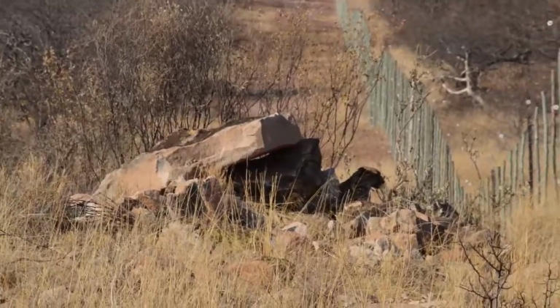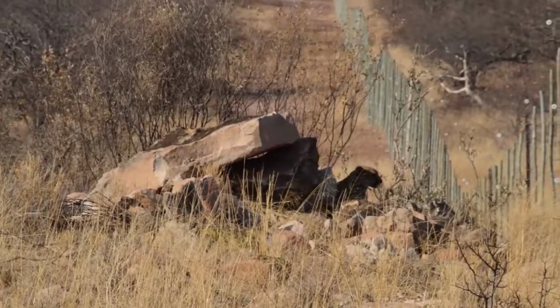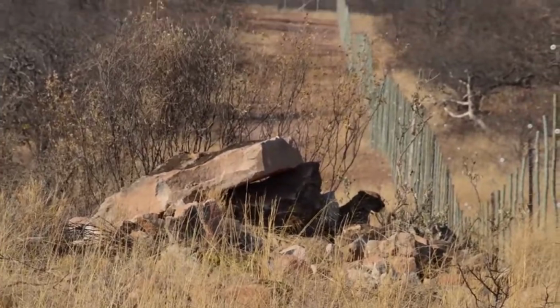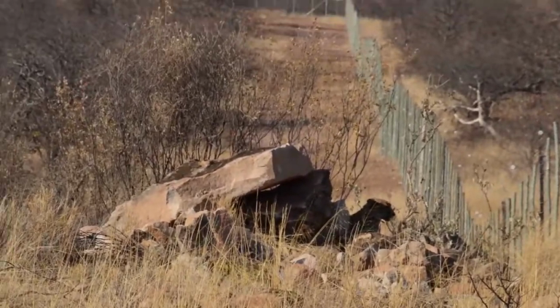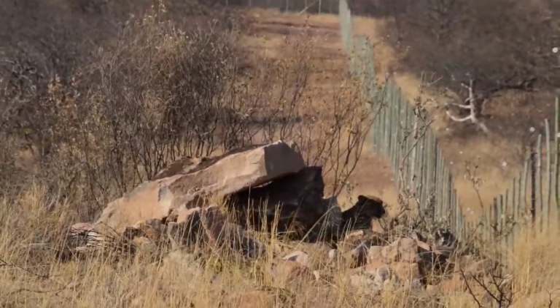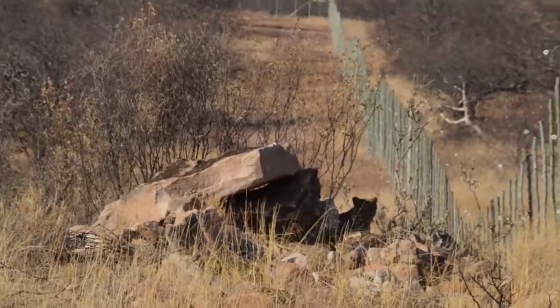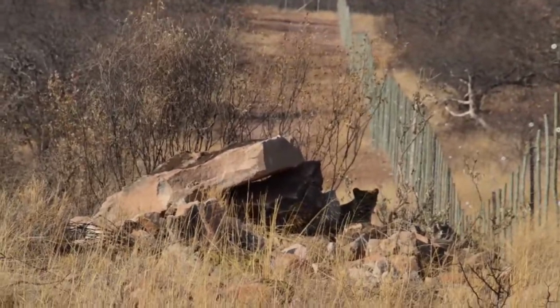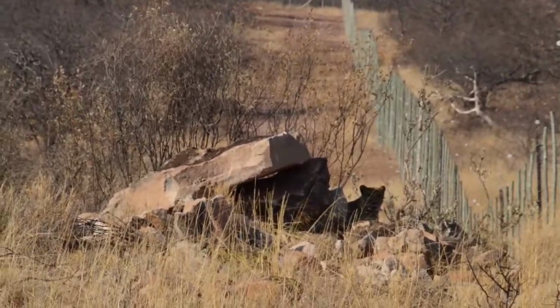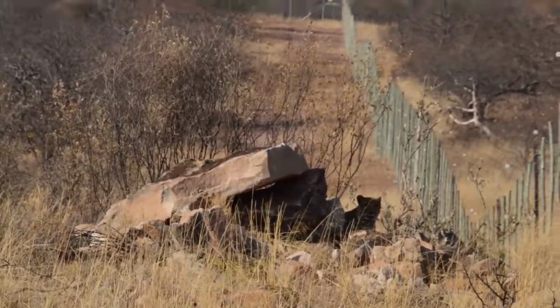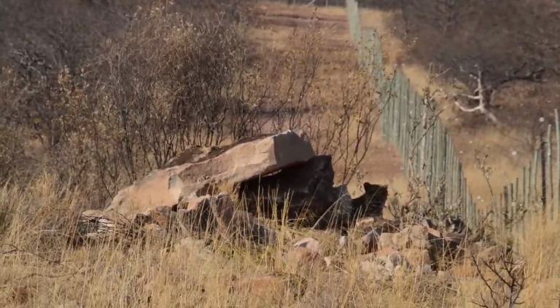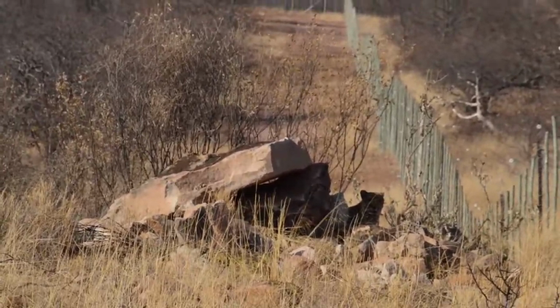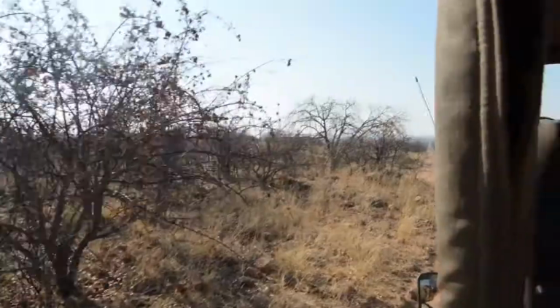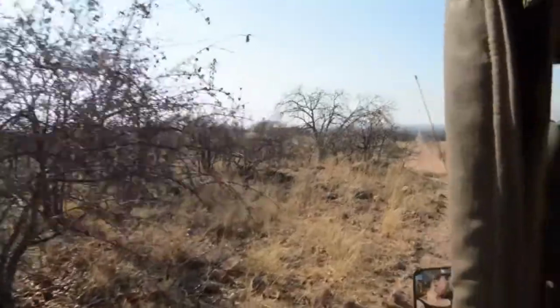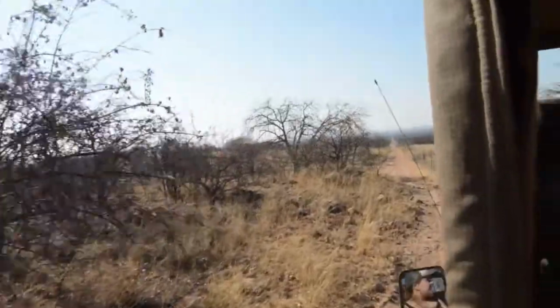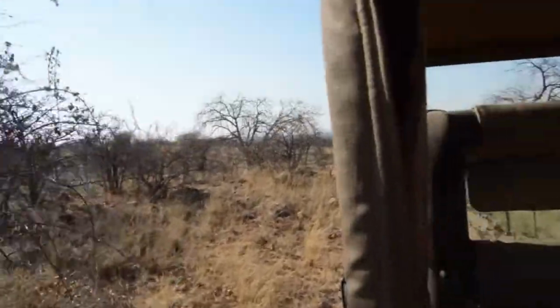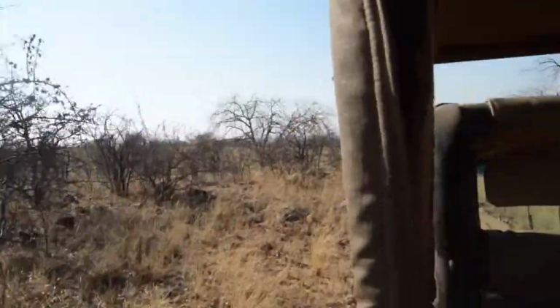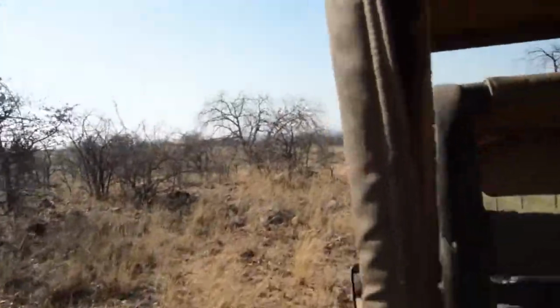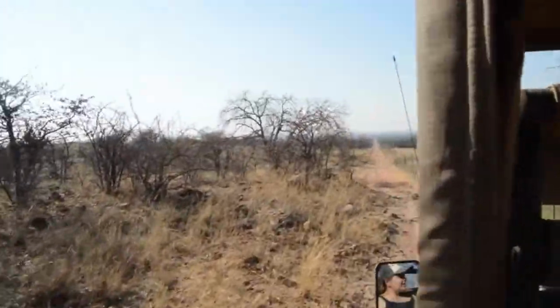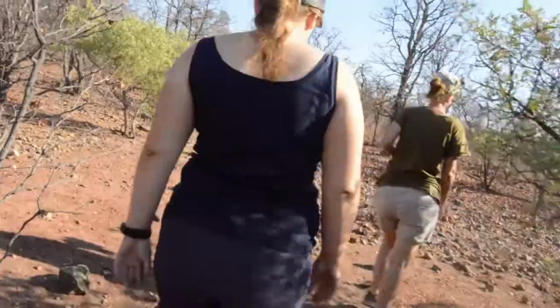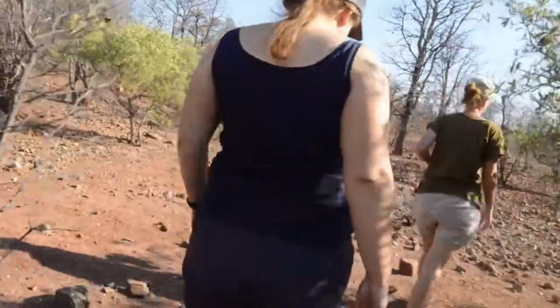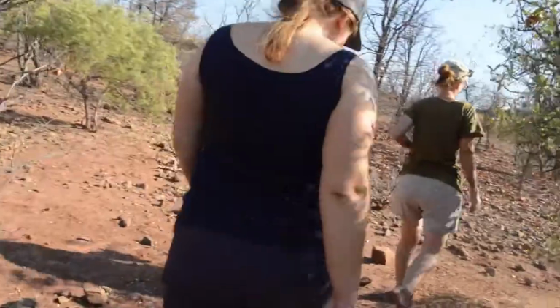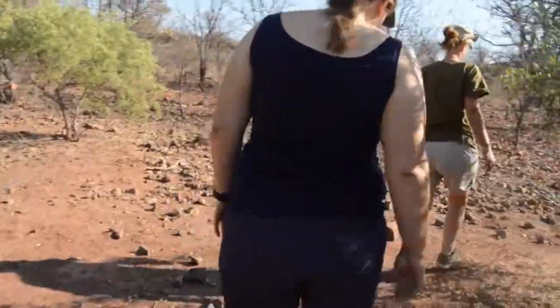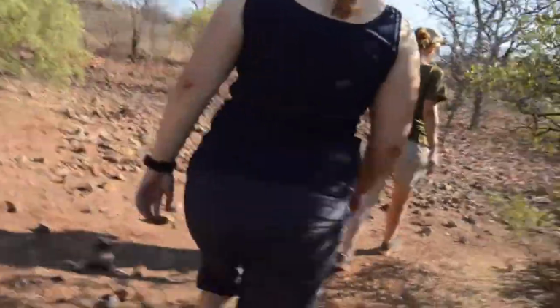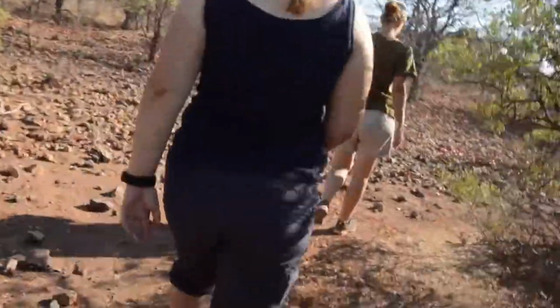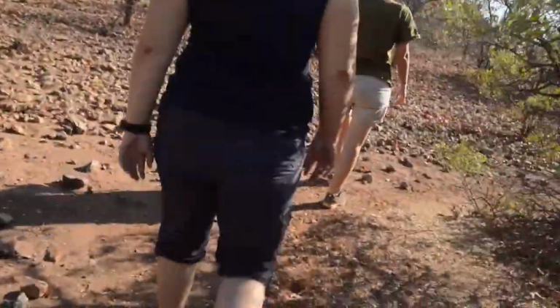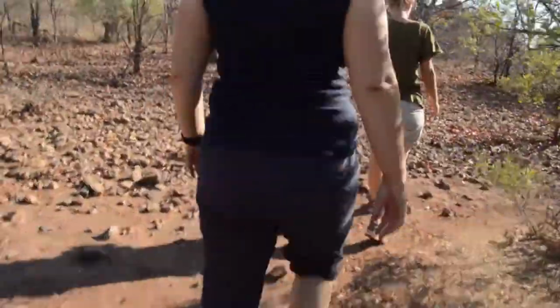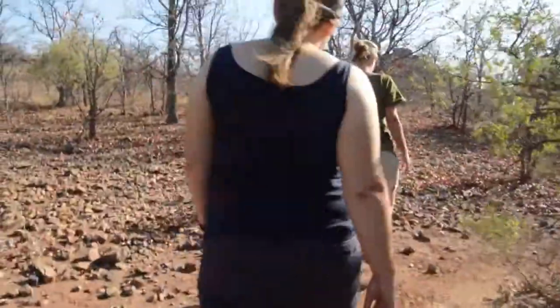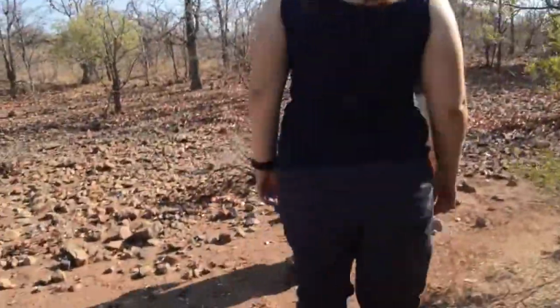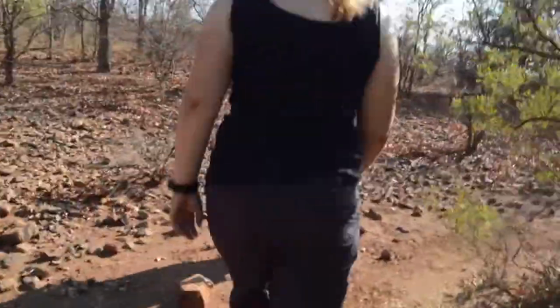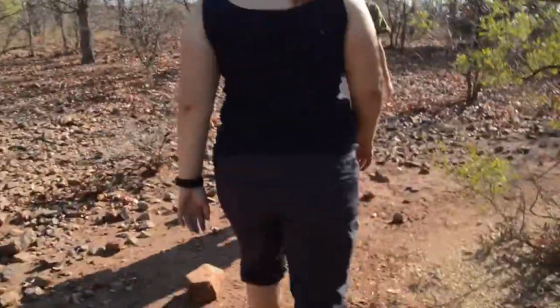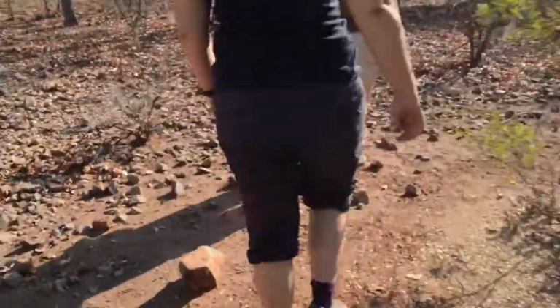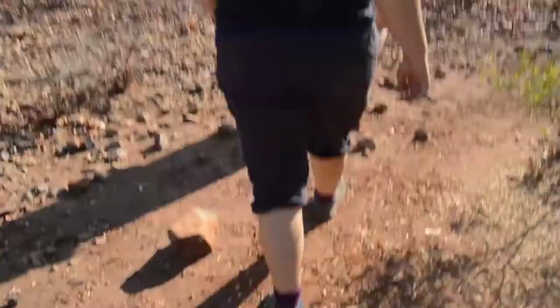Once we get our fill of the animals, we head on. This morning we actually decided to go for a walk, just to enjoy the amazing views on the reserve.